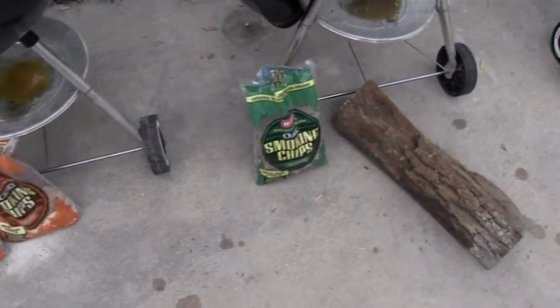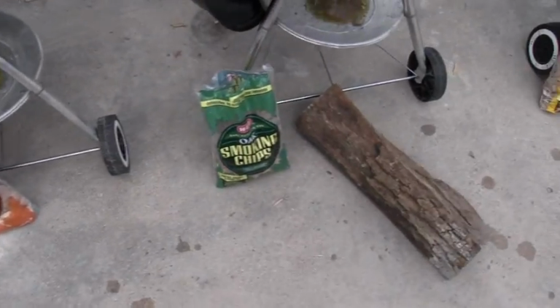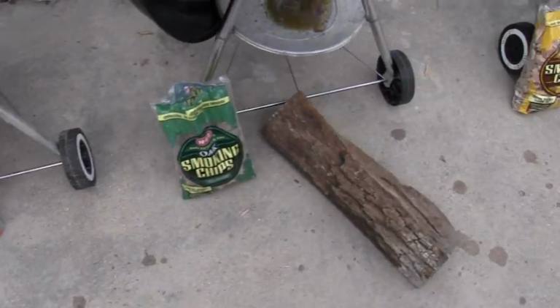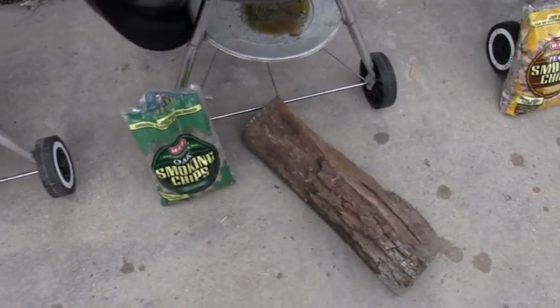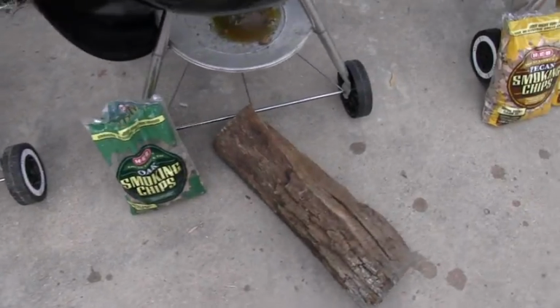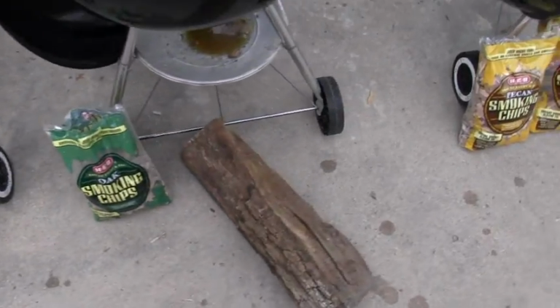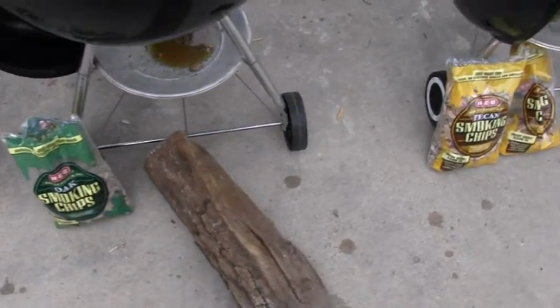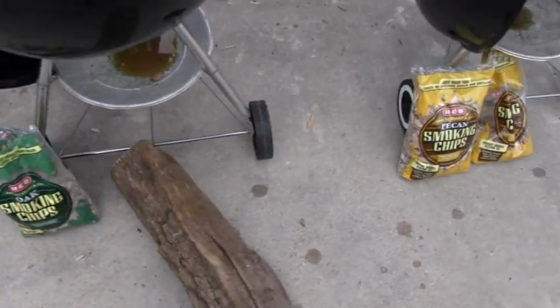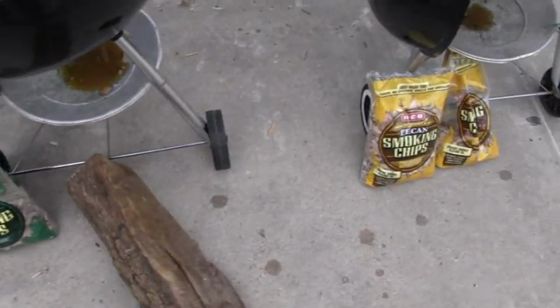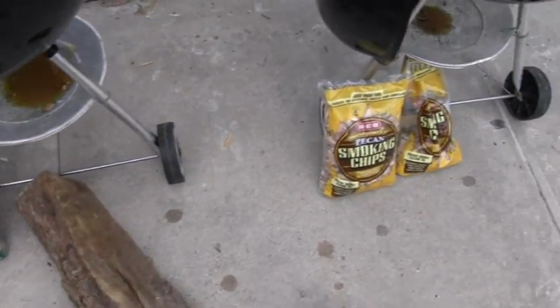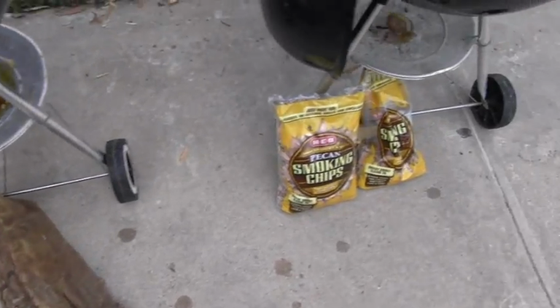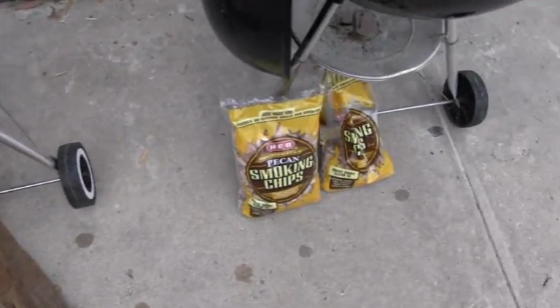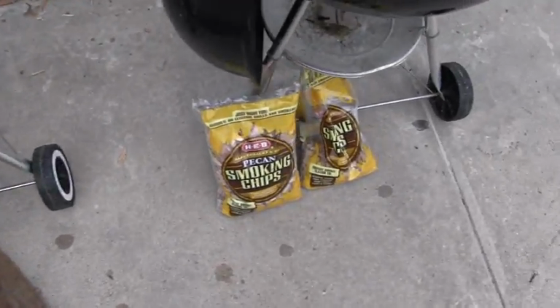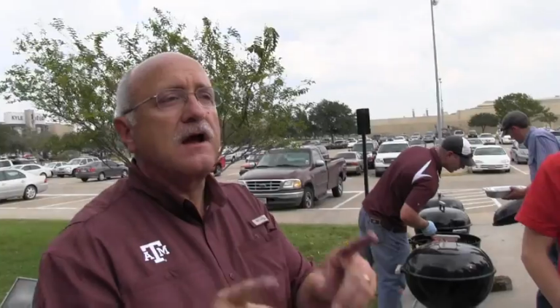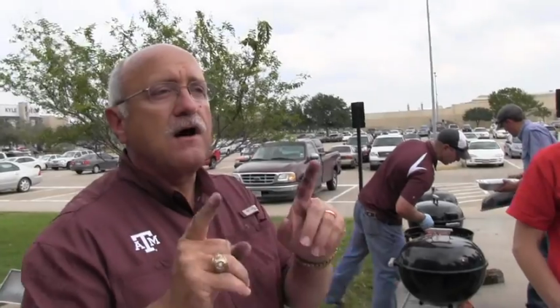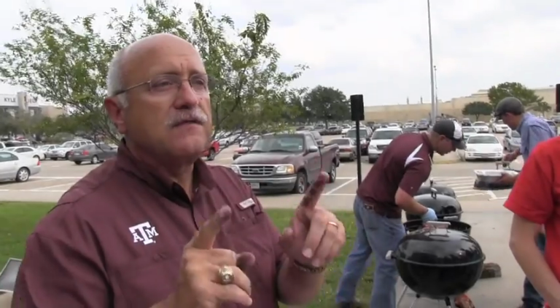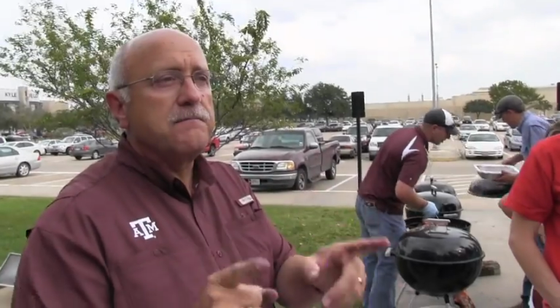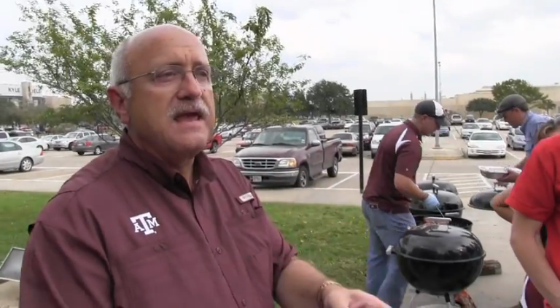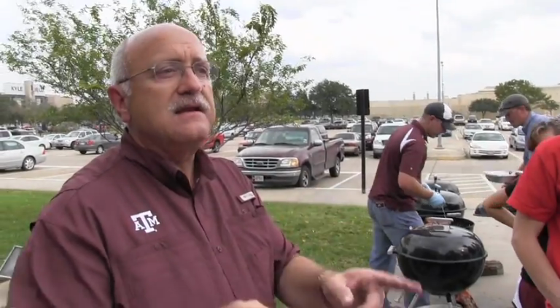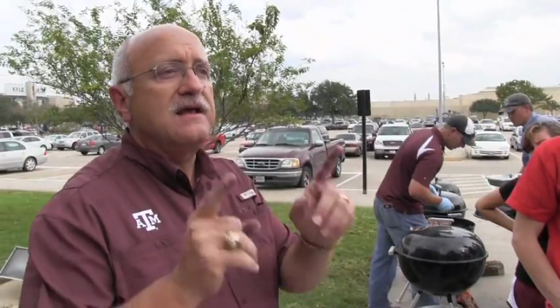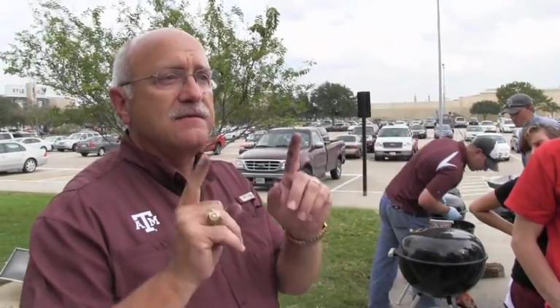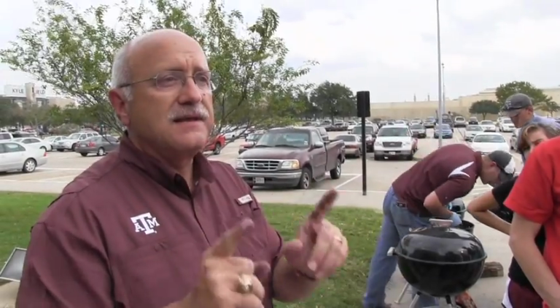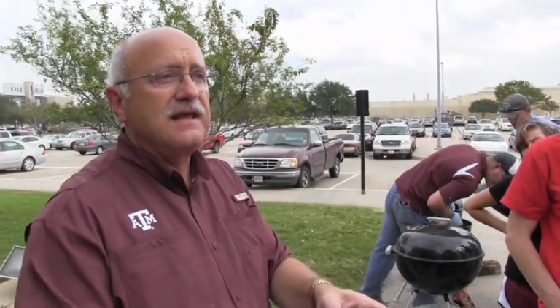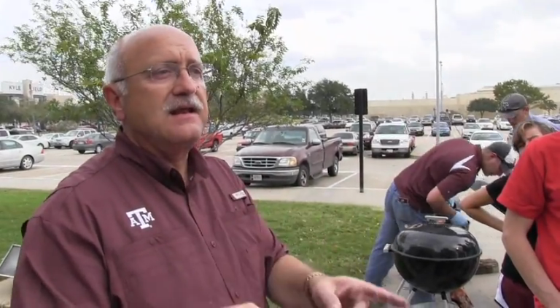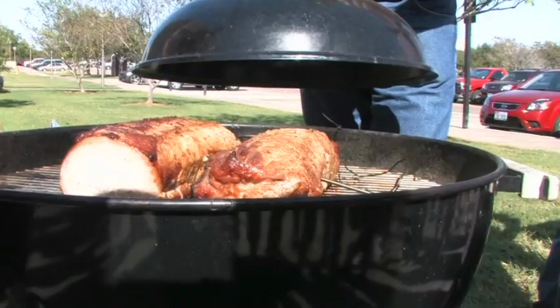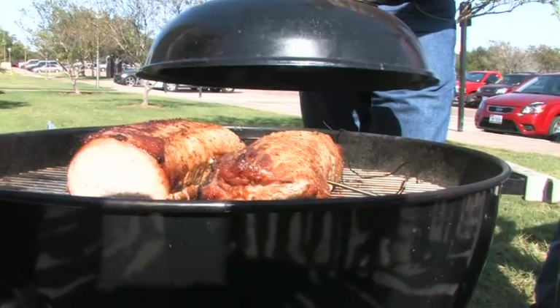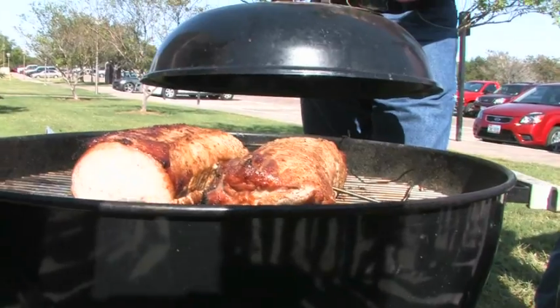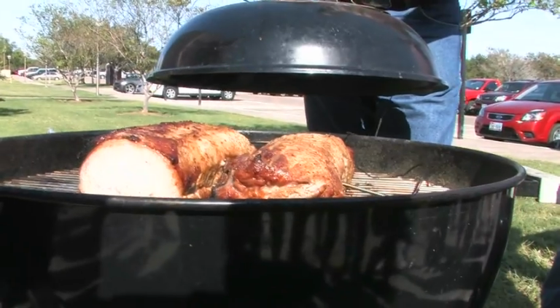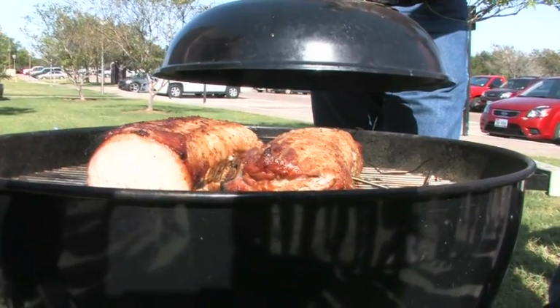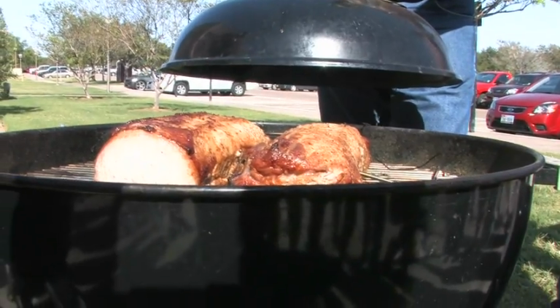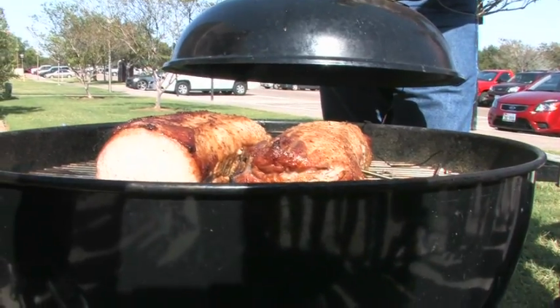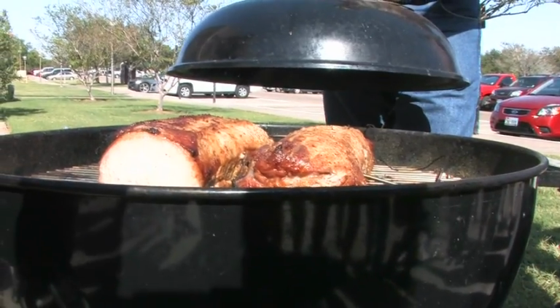It's important to have the smoke on the meat at the beginning of the cook process.